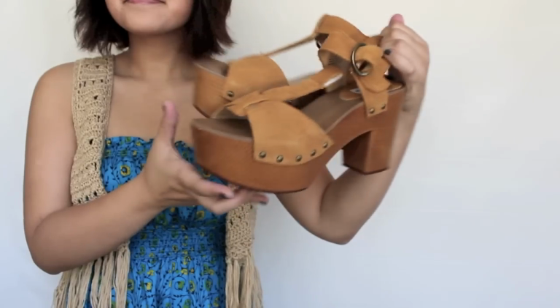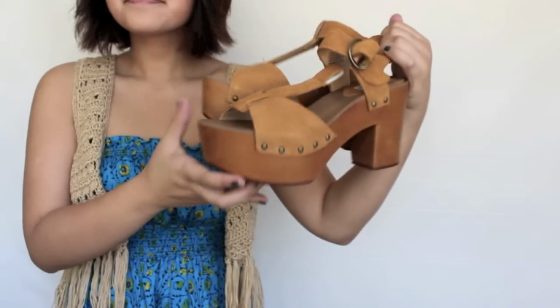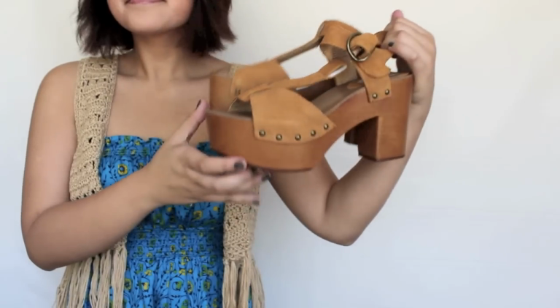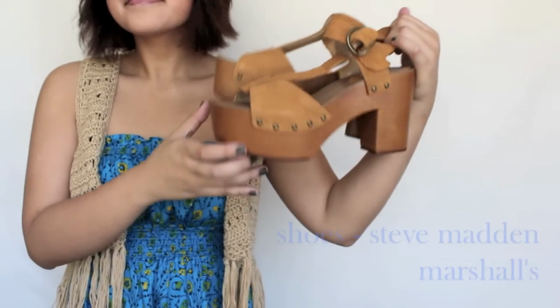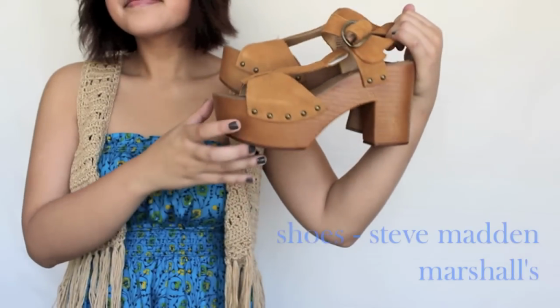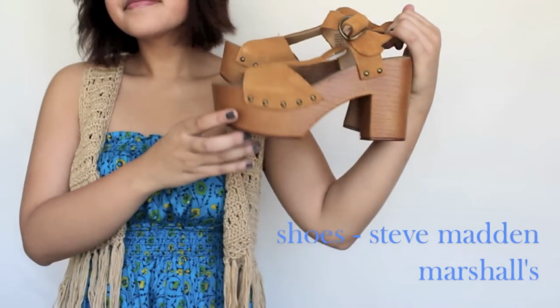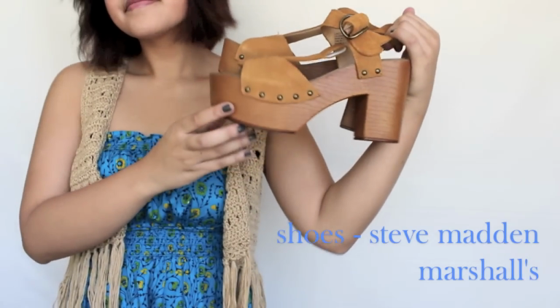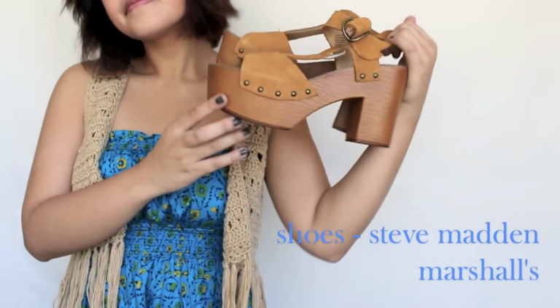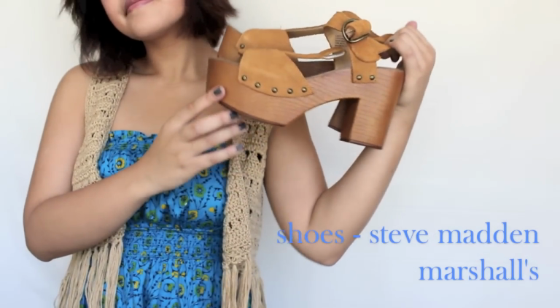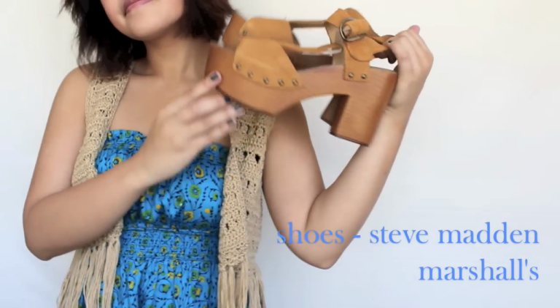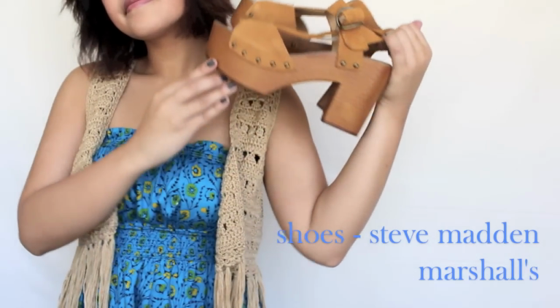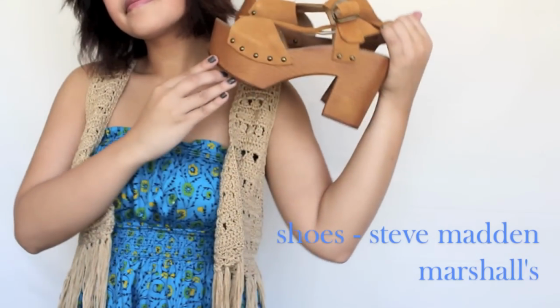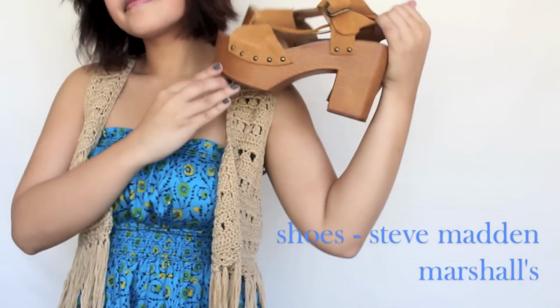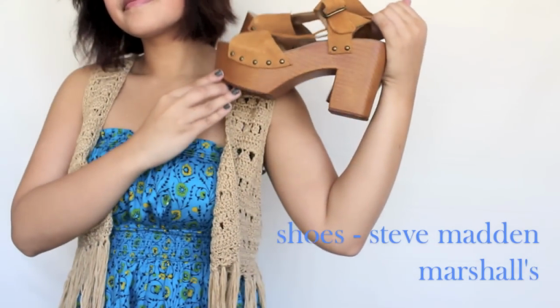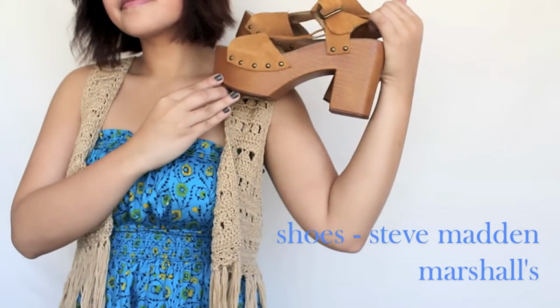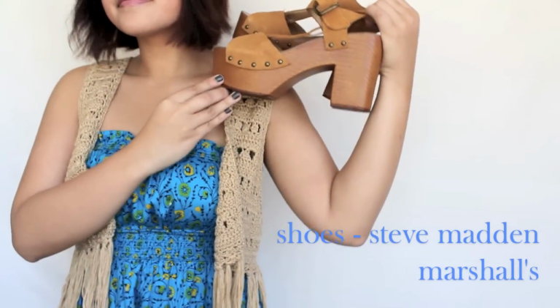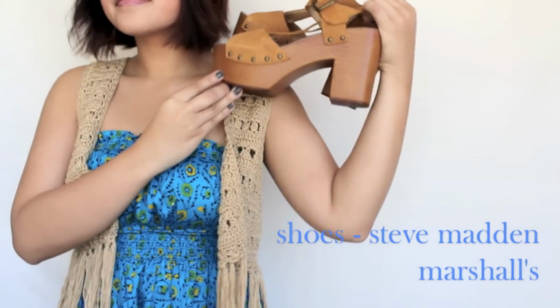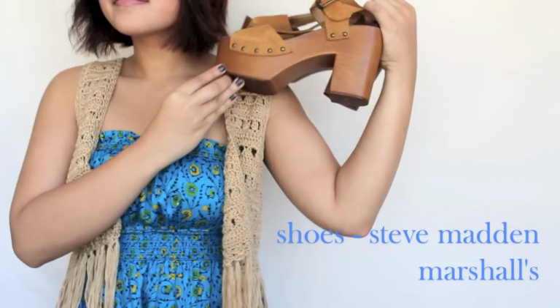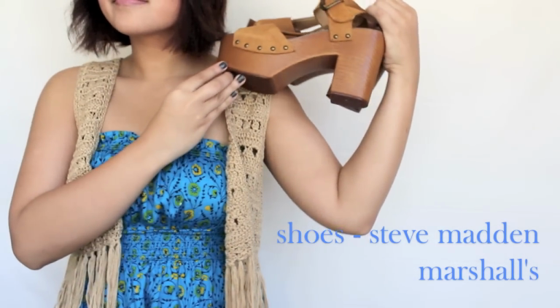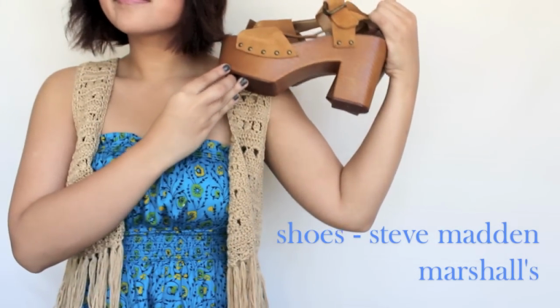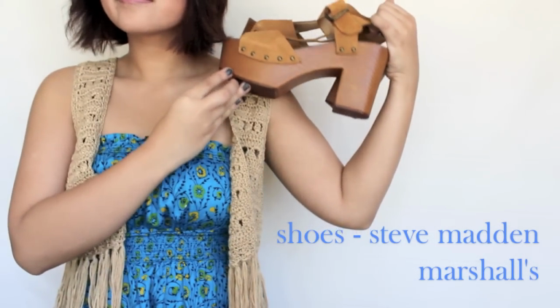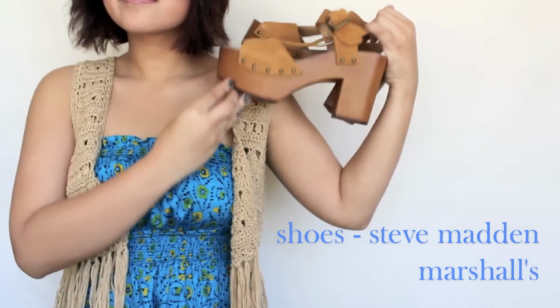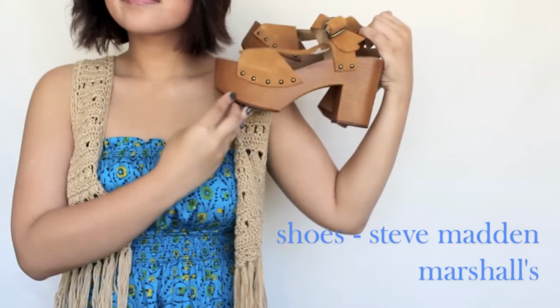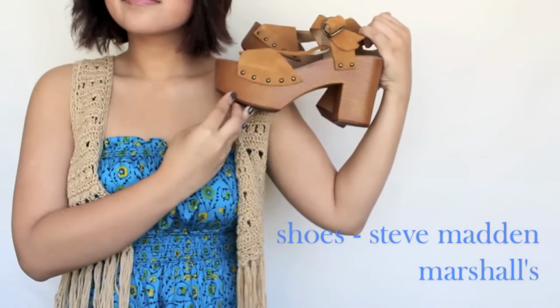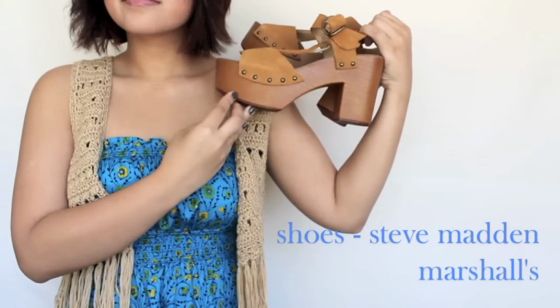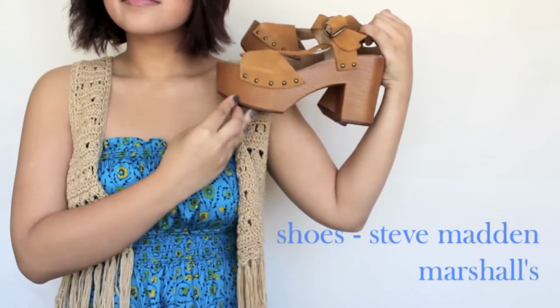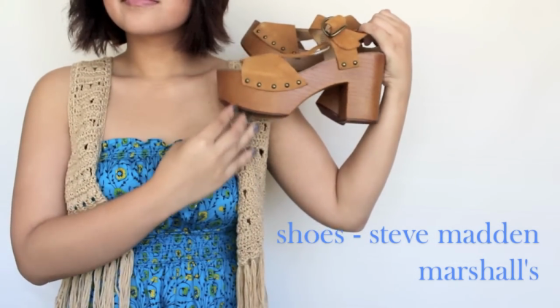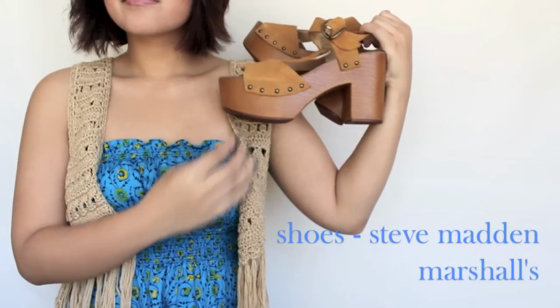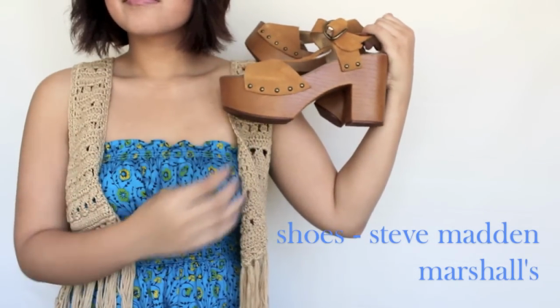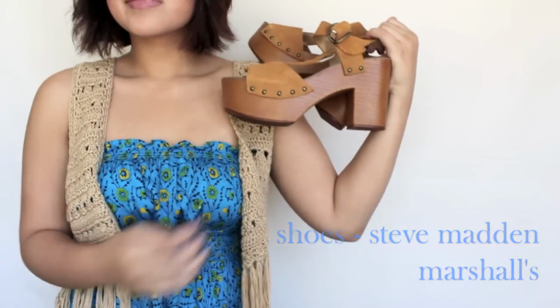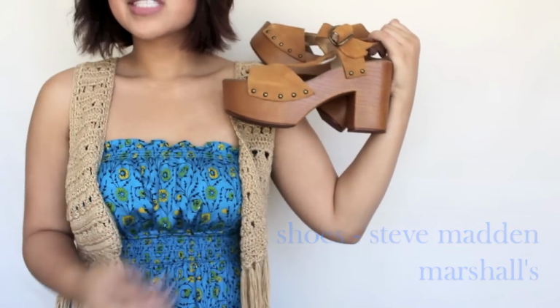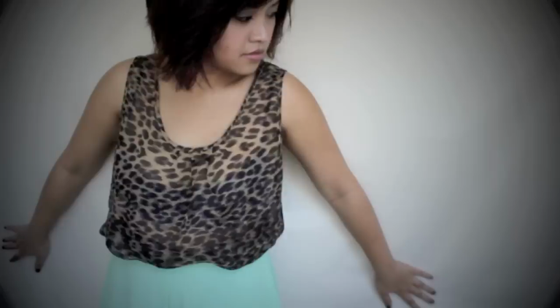And these shoes — I love them, but I don't know if they go well with this outfit.